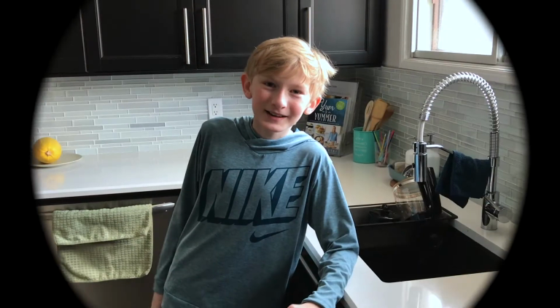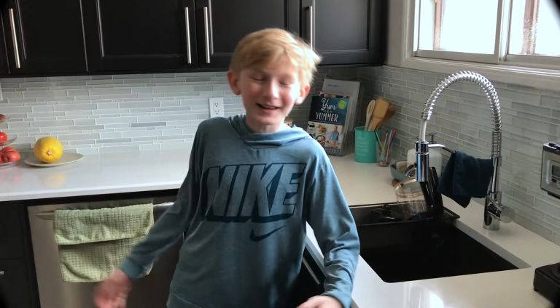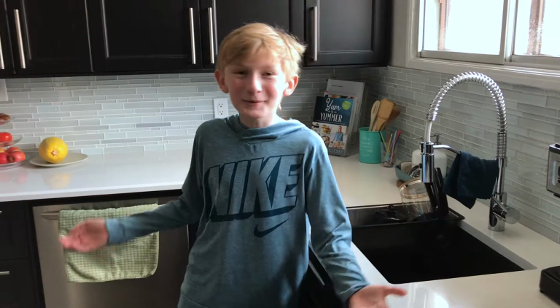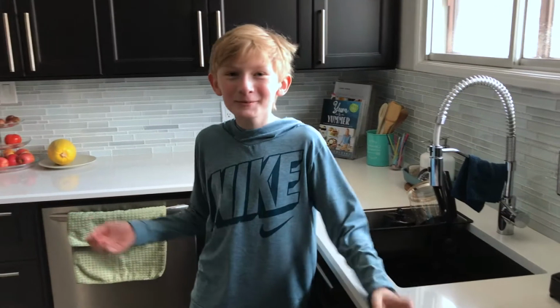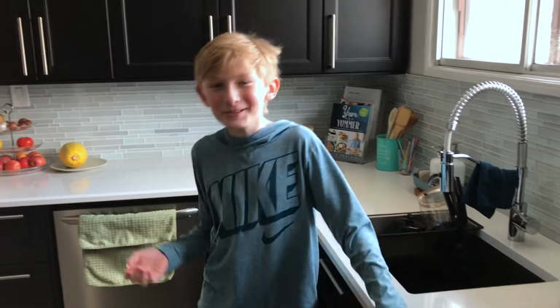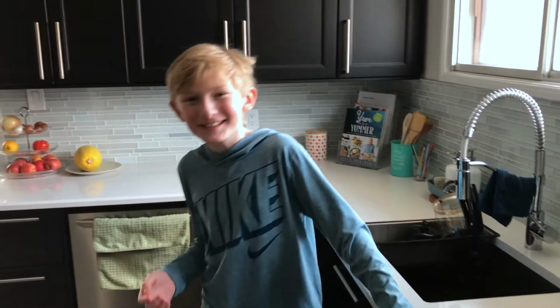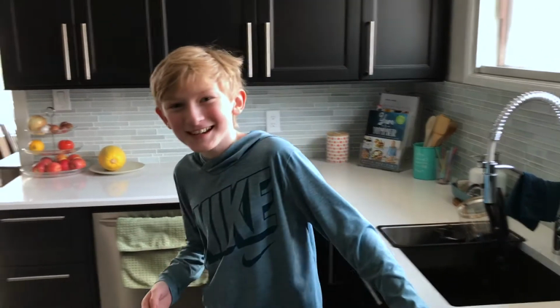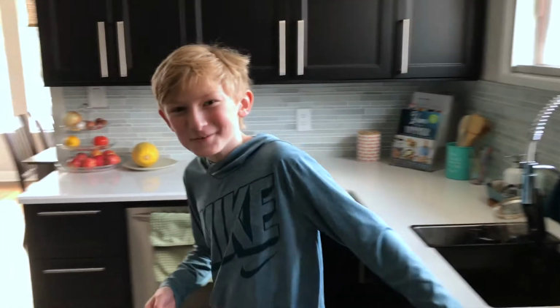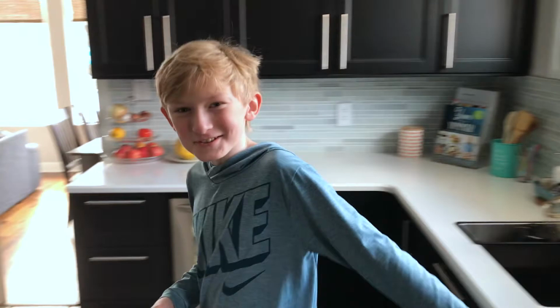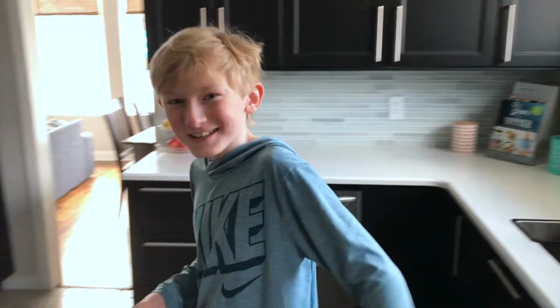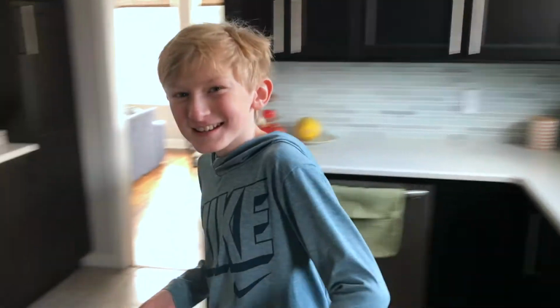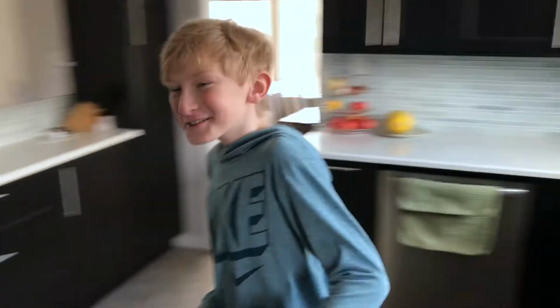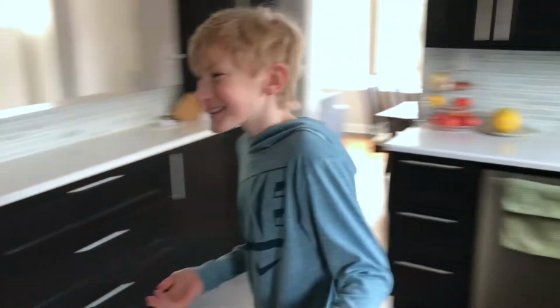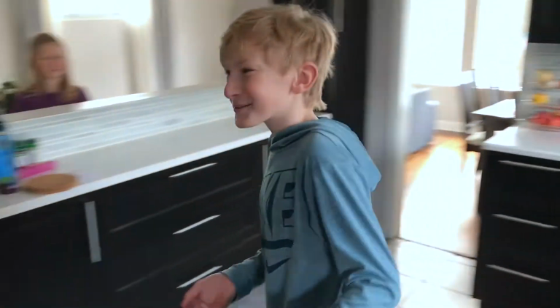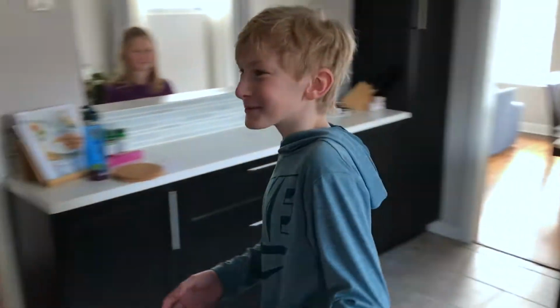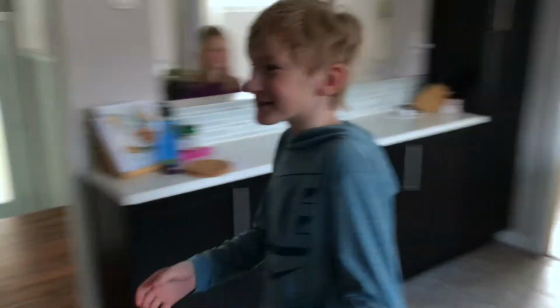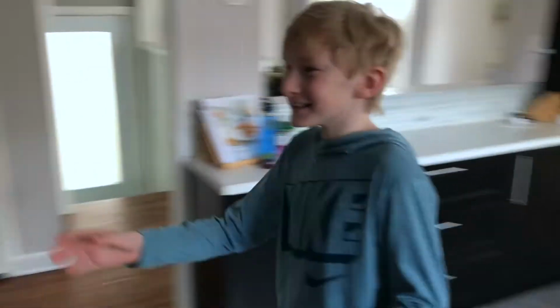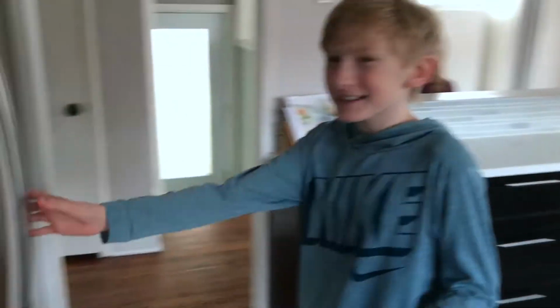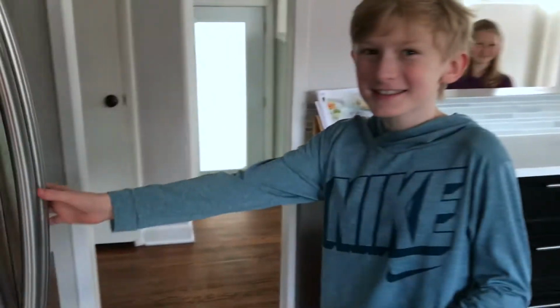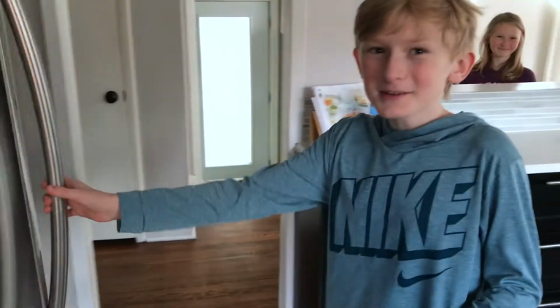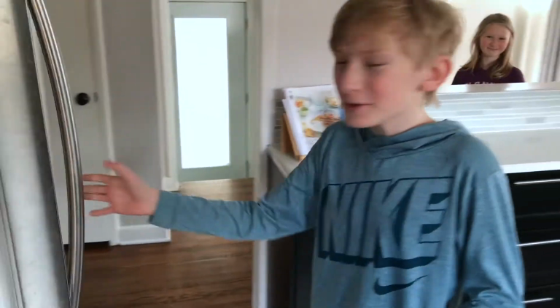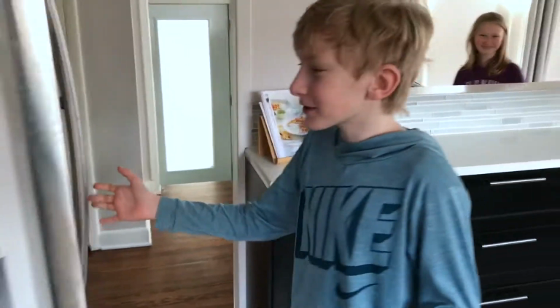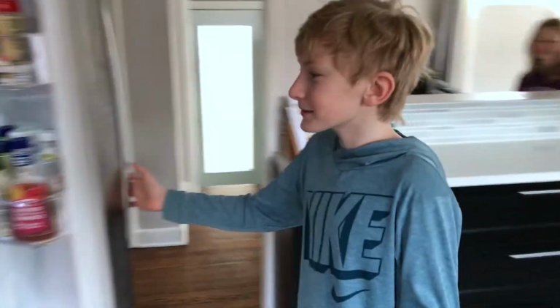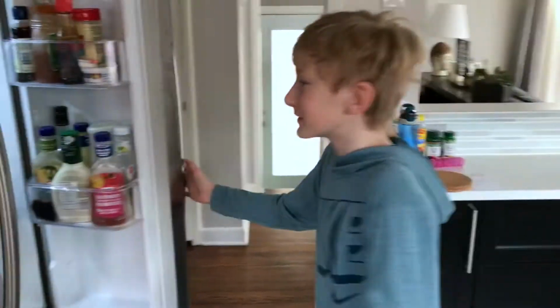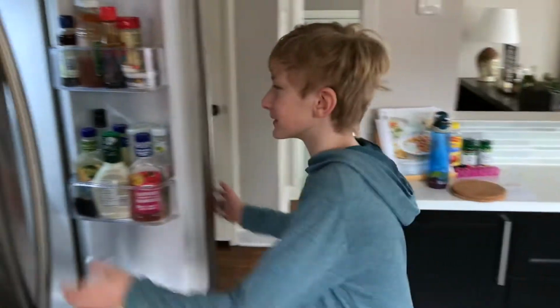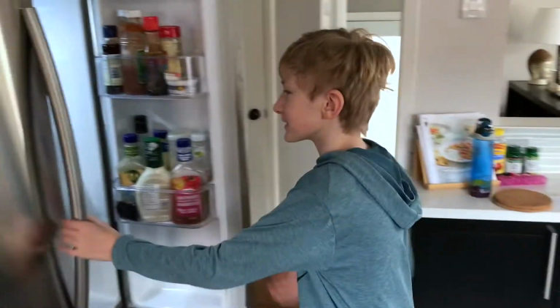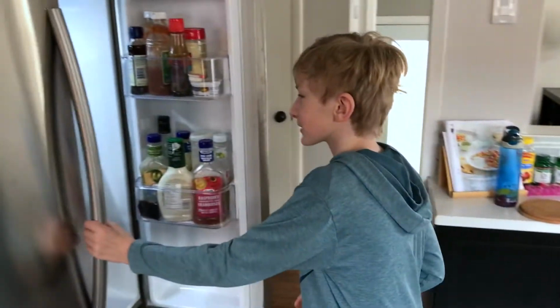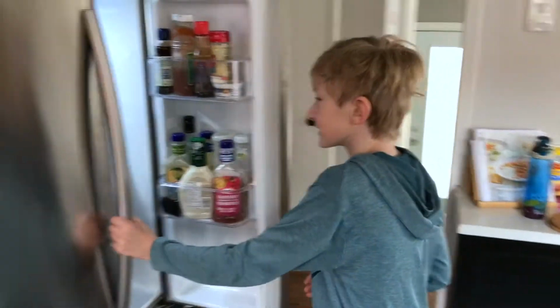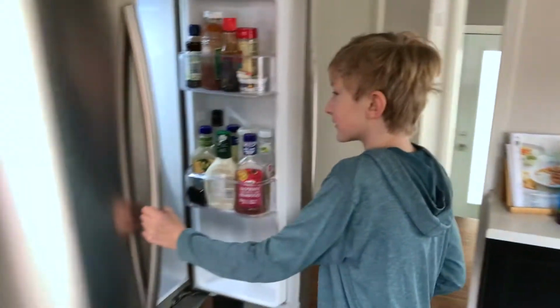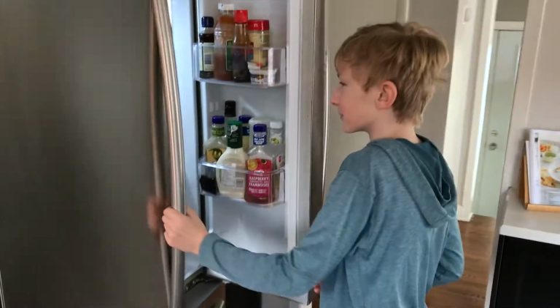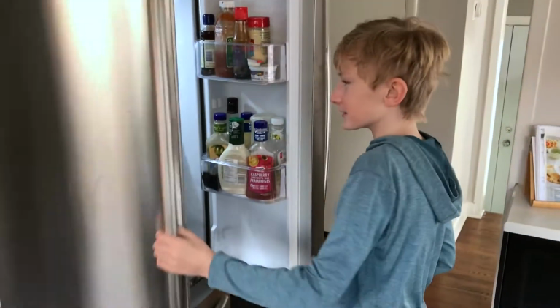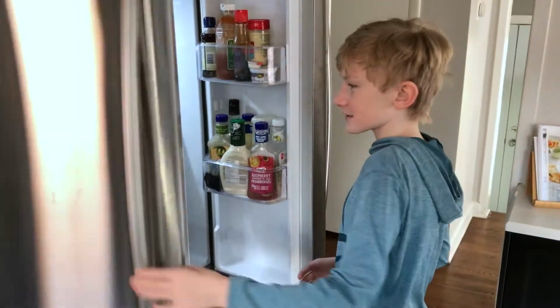Hi, welcome to cooking eggs with Jet. So today we're going to be cooking eggs — well, we're not going to be cooking eggs. We're going to get hard boiled eggs.